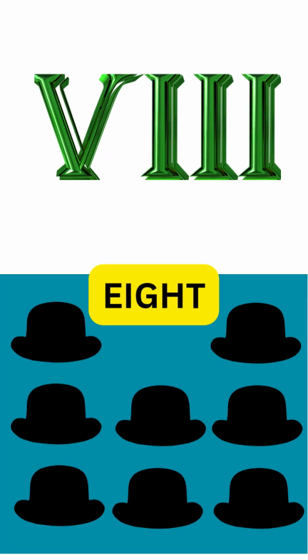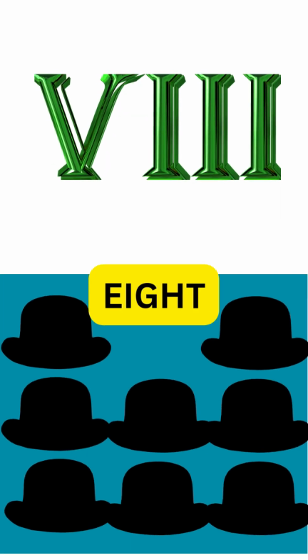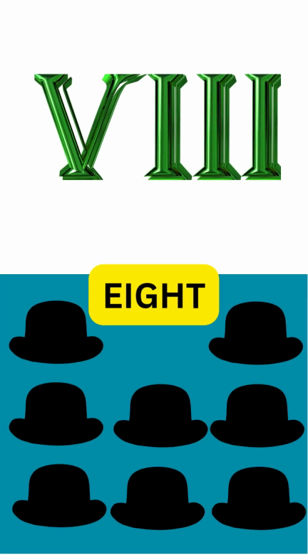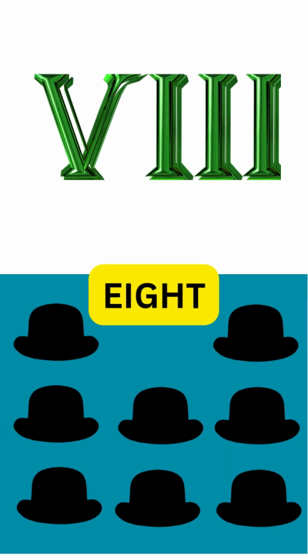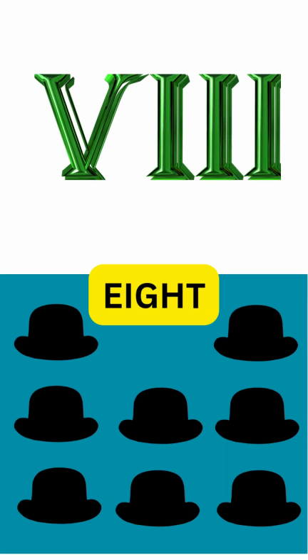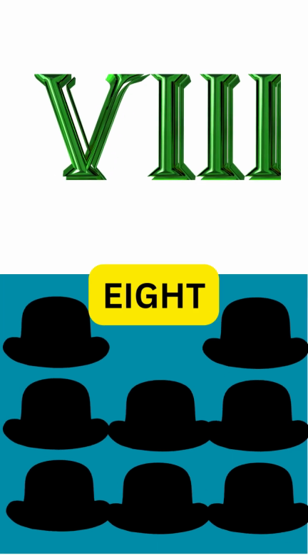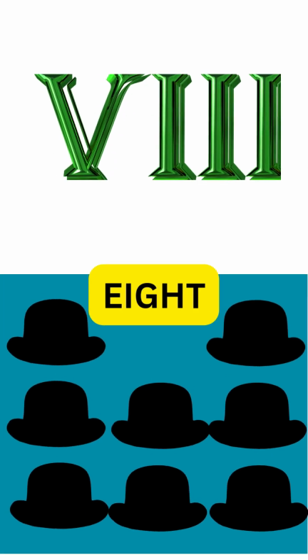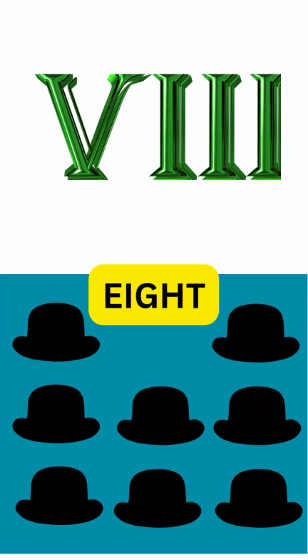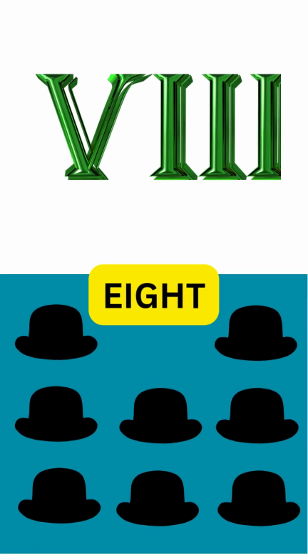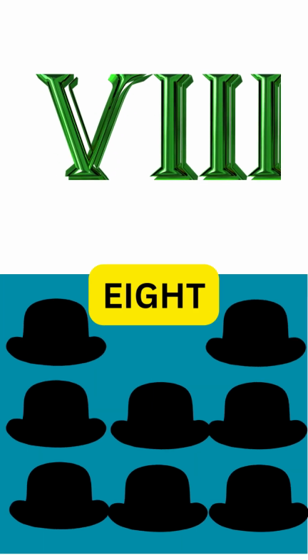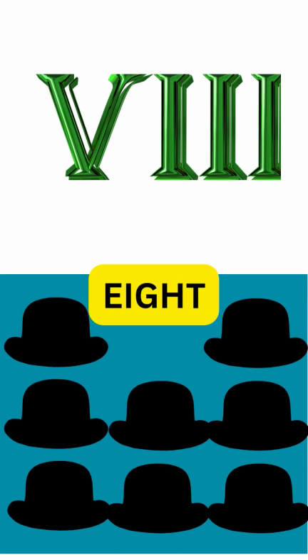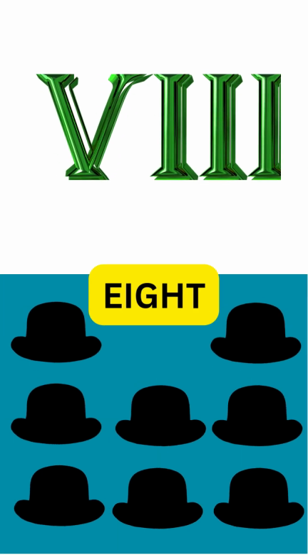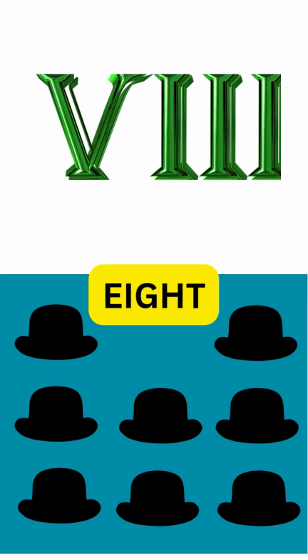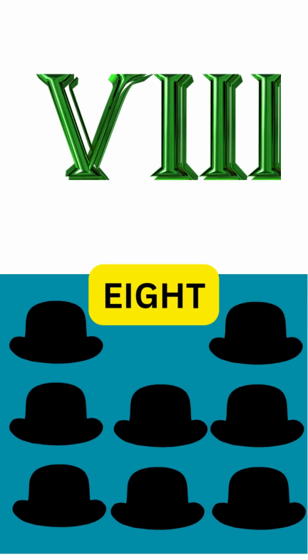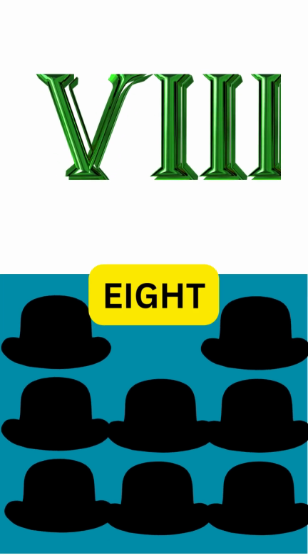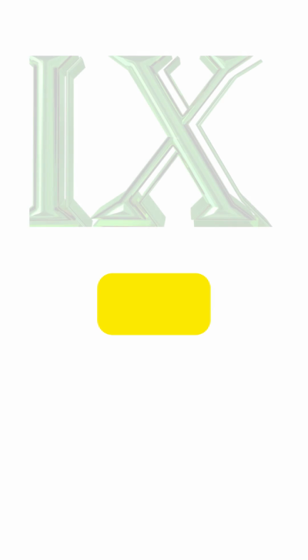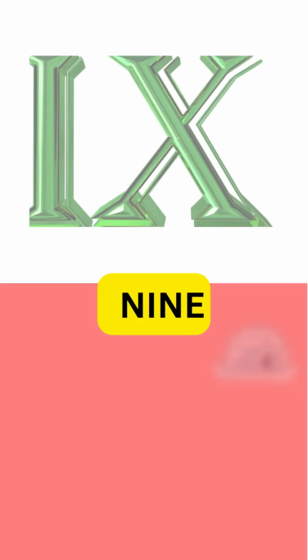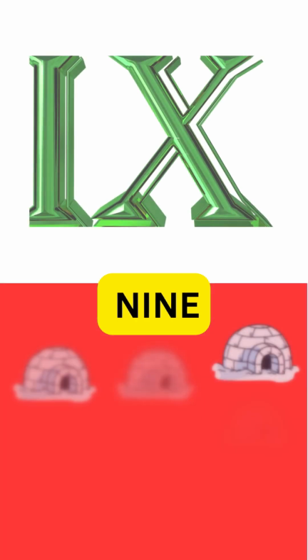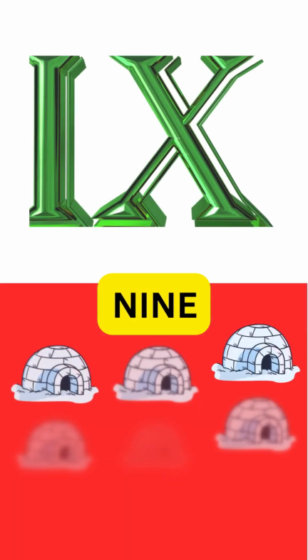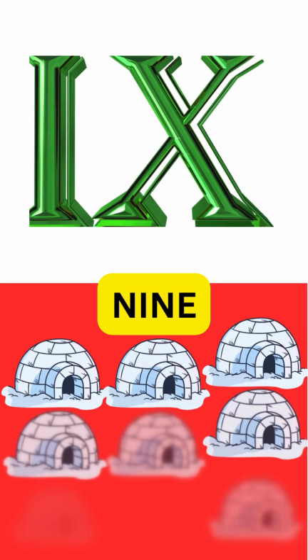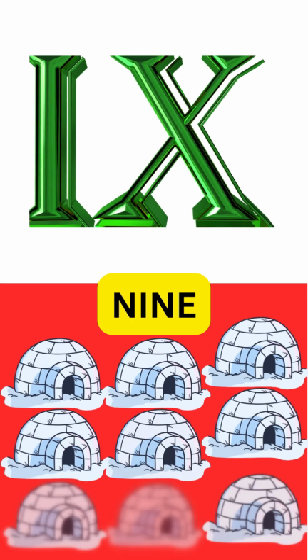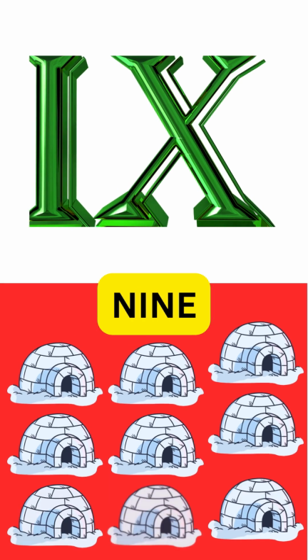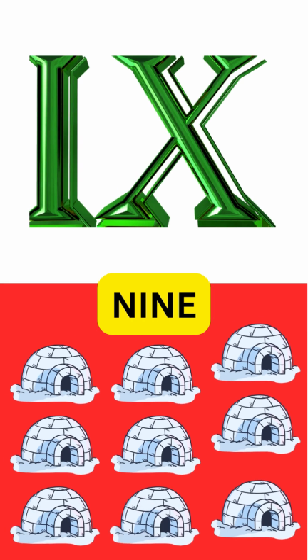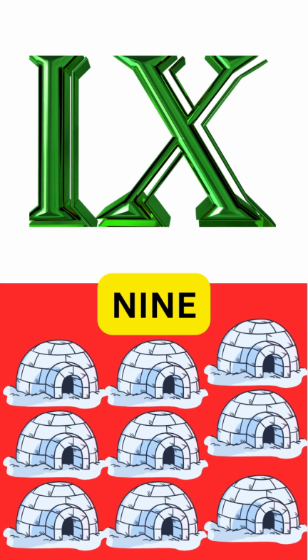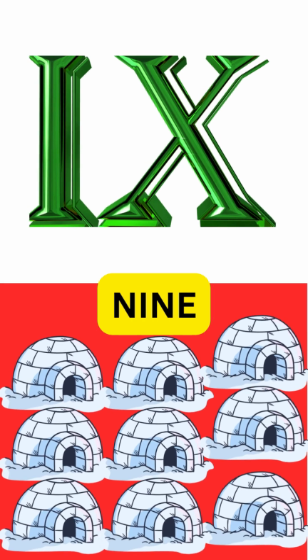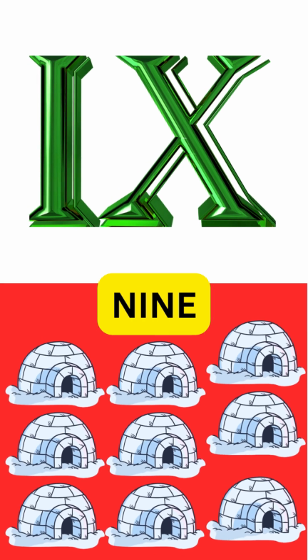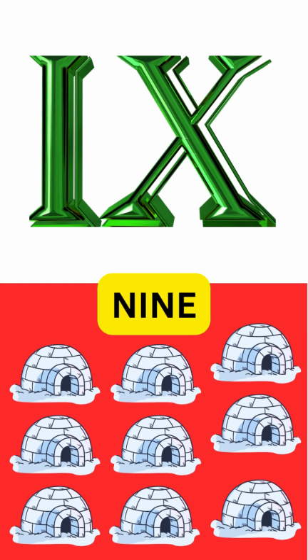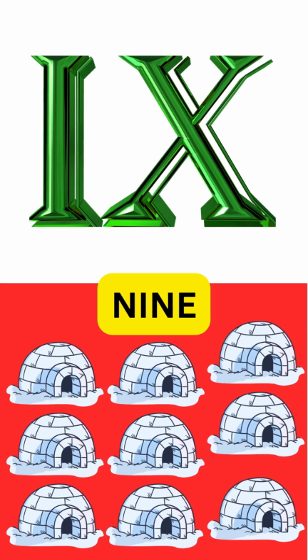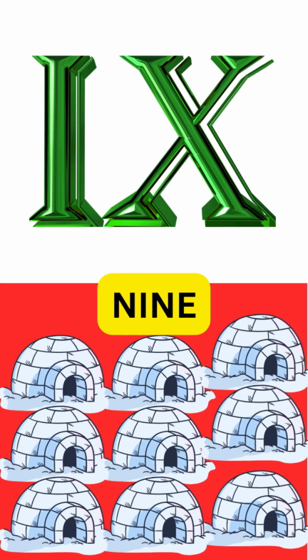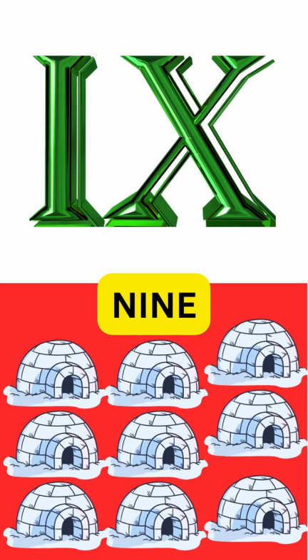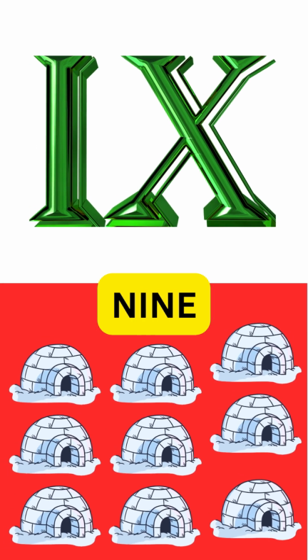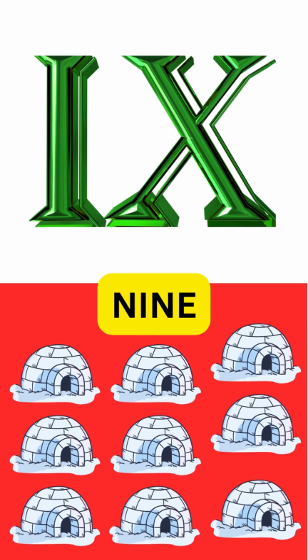VIII is for eight, isn't this great? Five and three, it's easy to create. IX is for nine, subtract and shine — ten minus one, the numeral's fine.